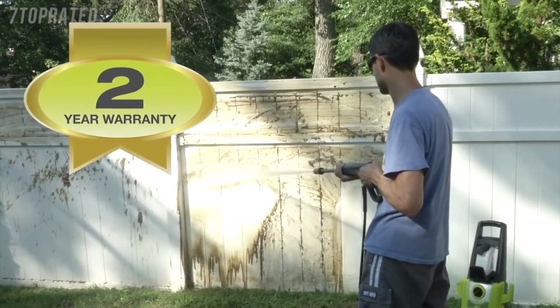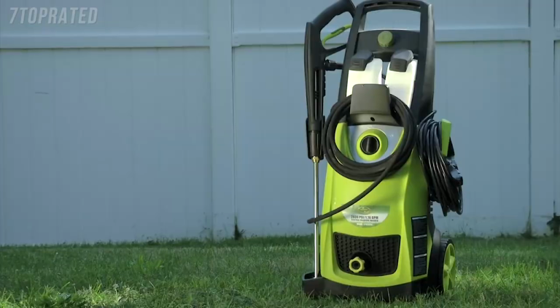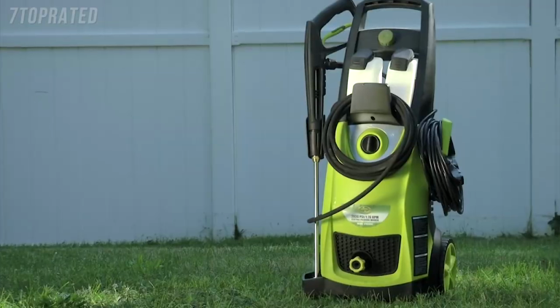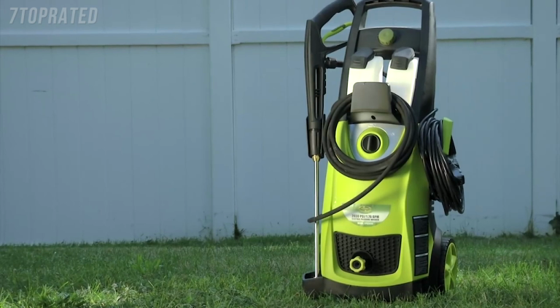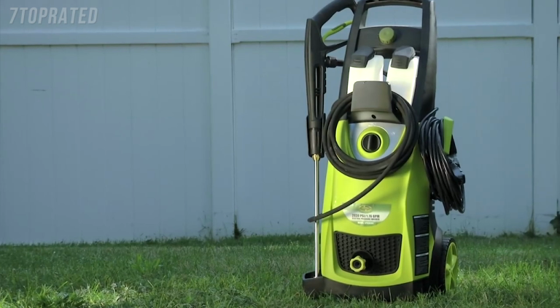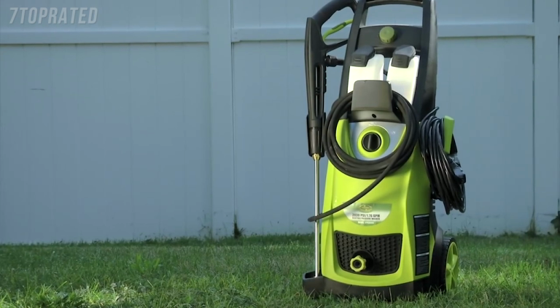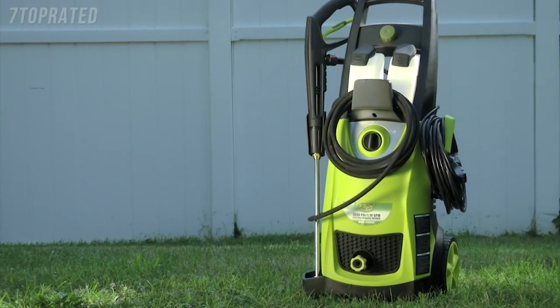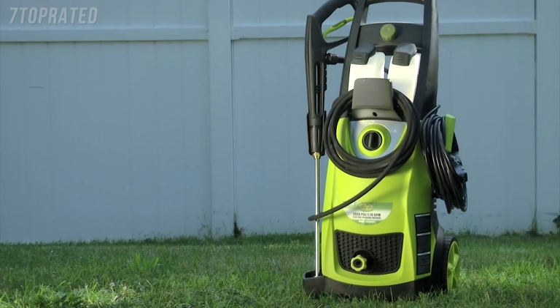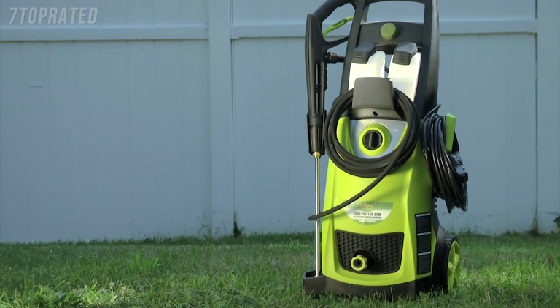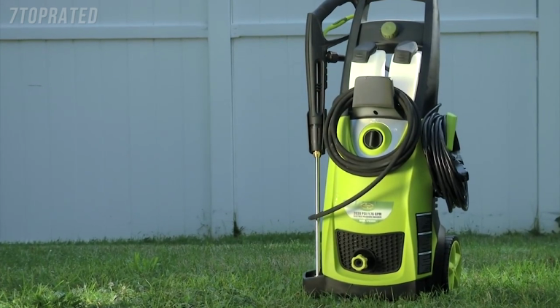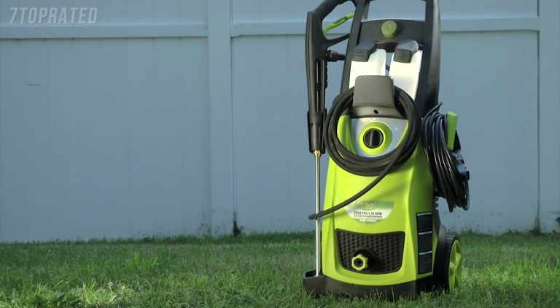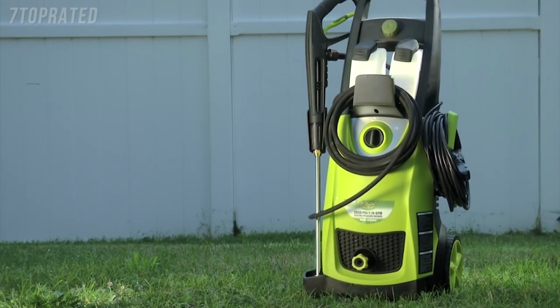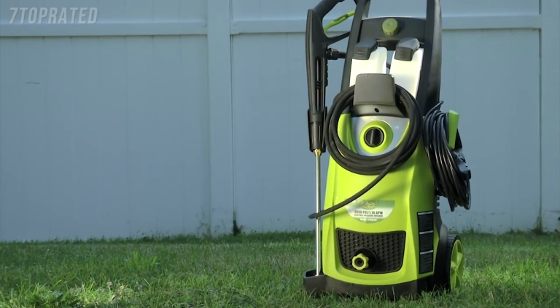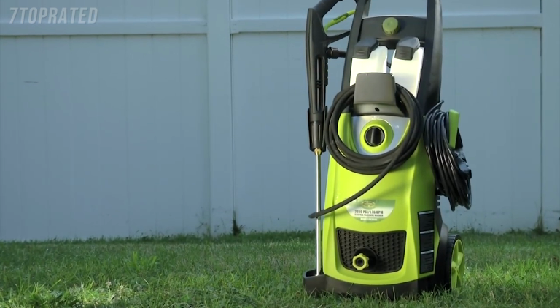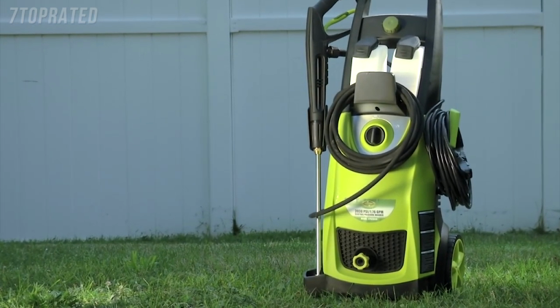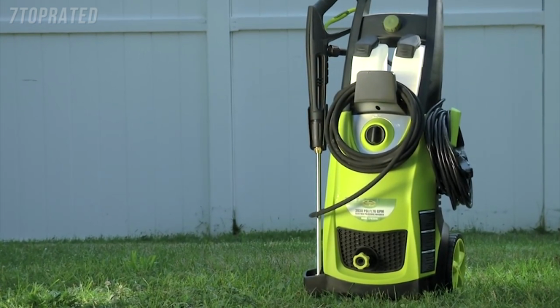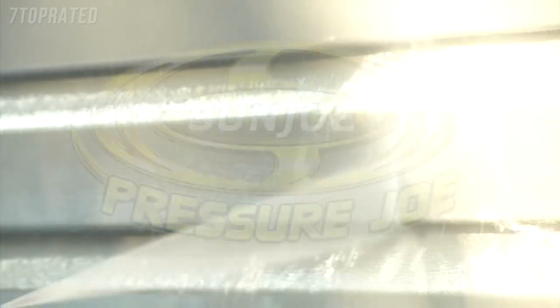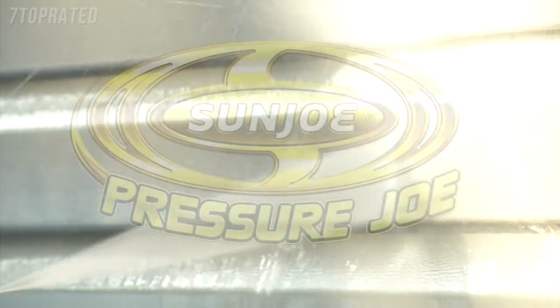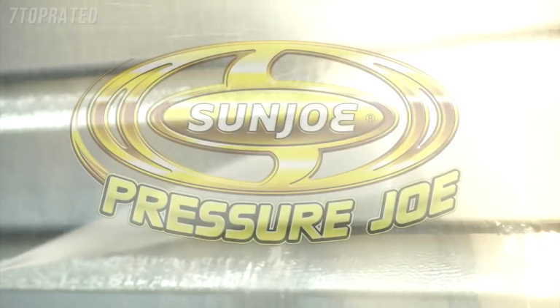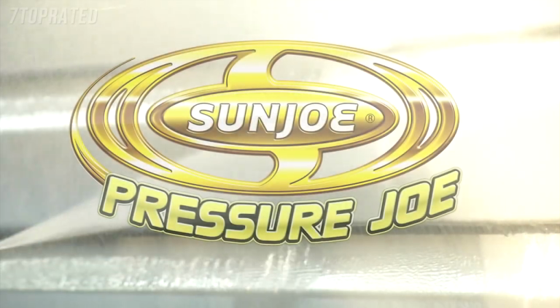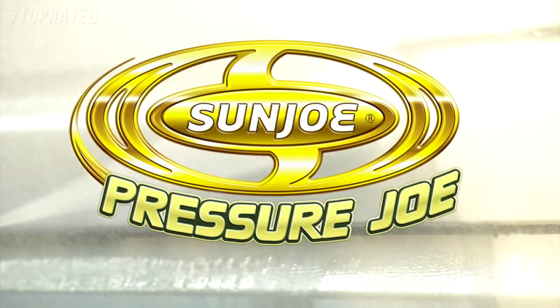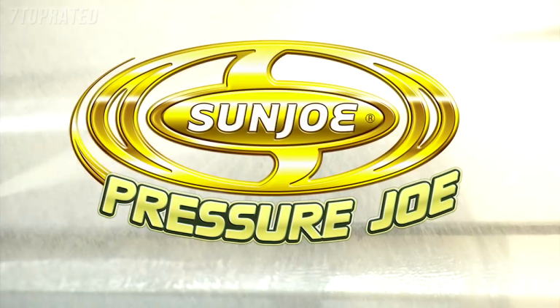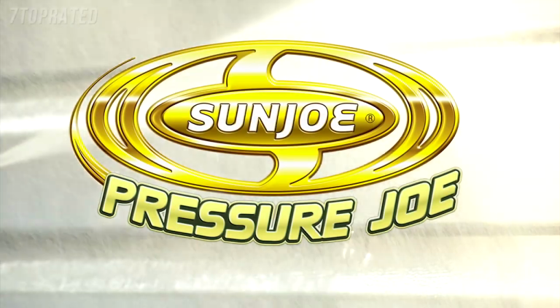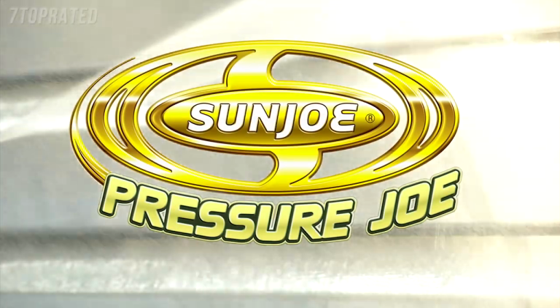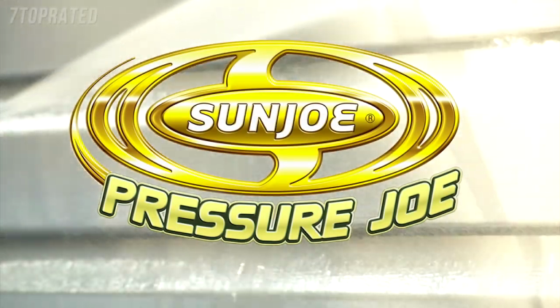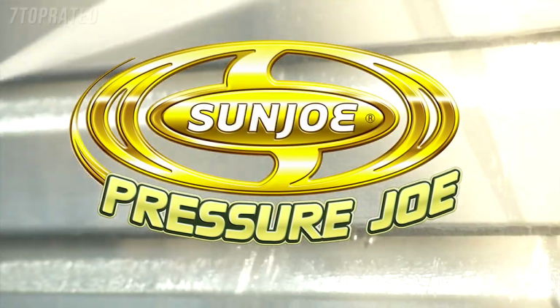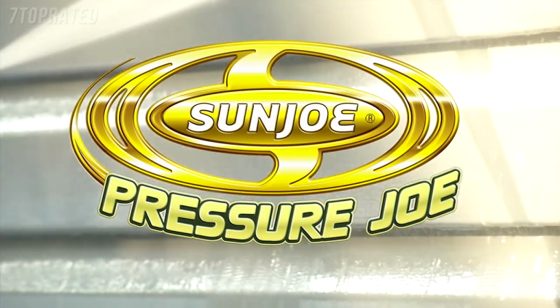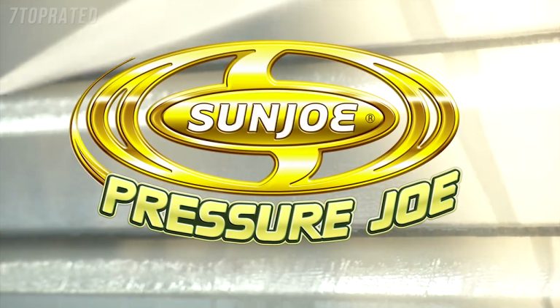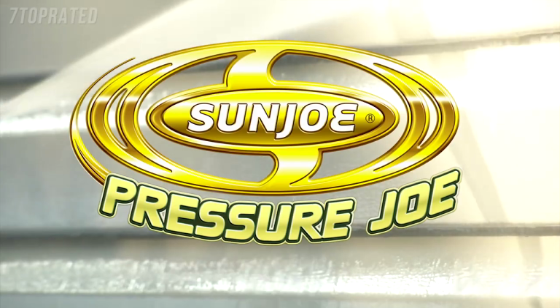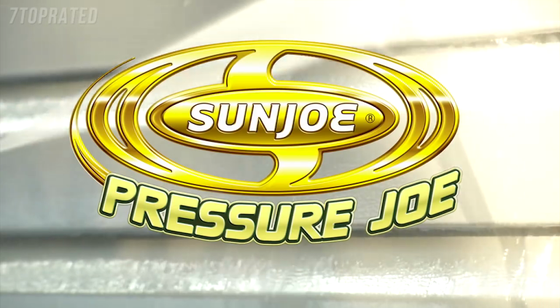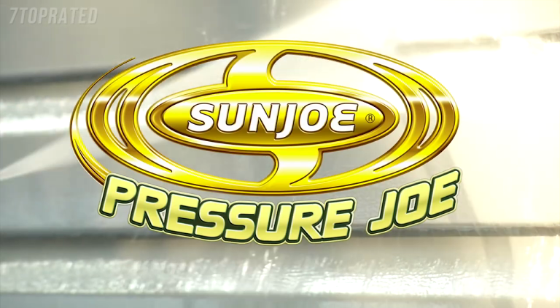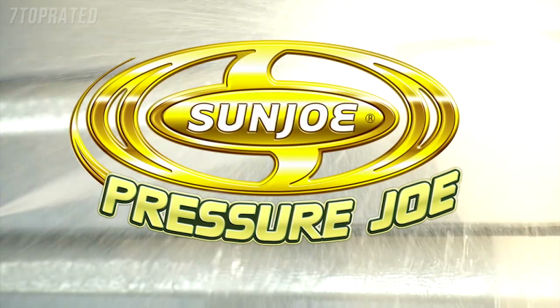For the extreme power and performance you demand, go with Joe. Pressure Joe from Sun Joe. Get equipped.